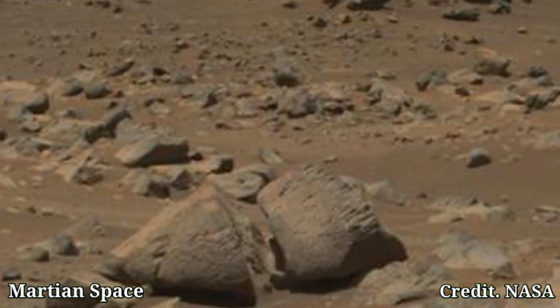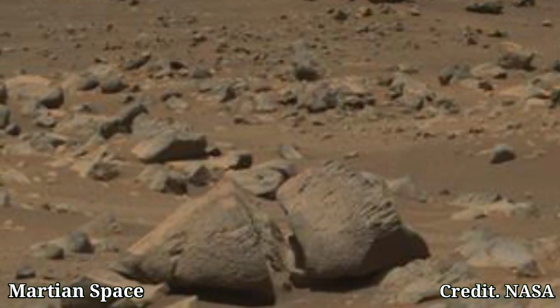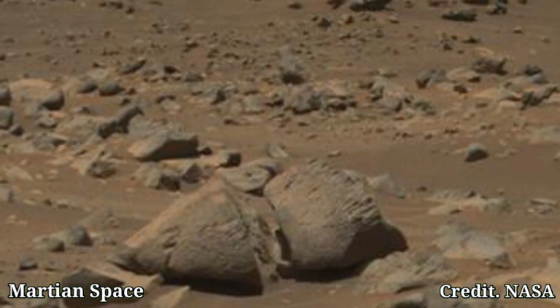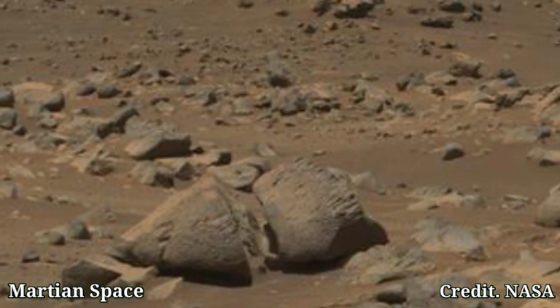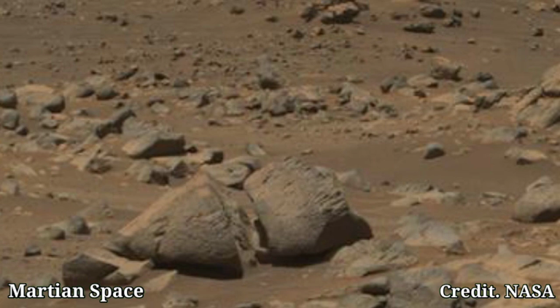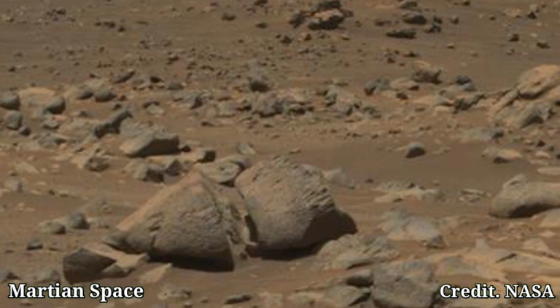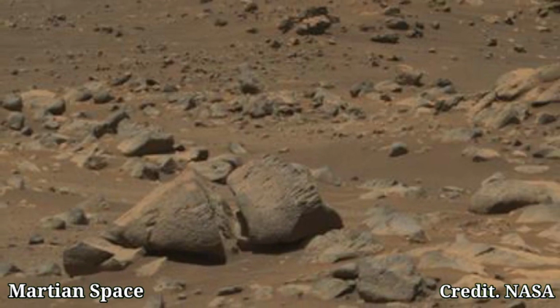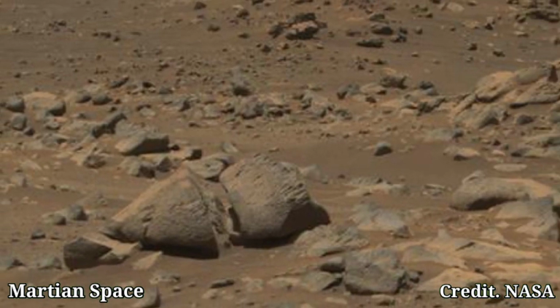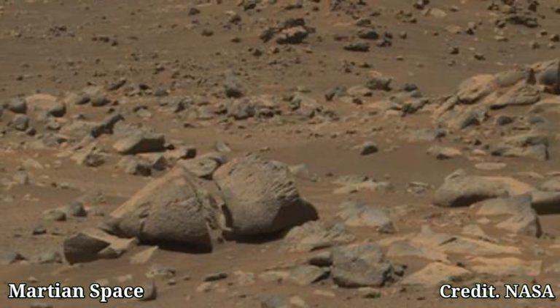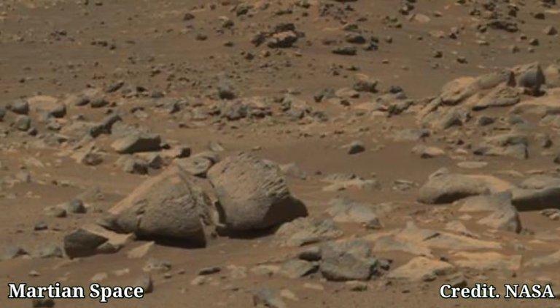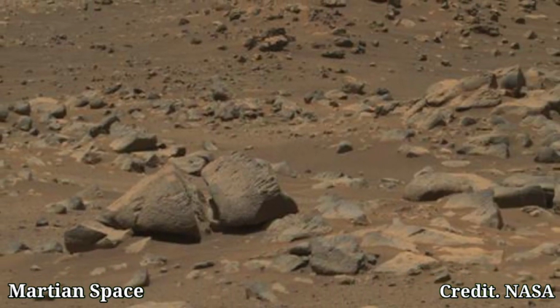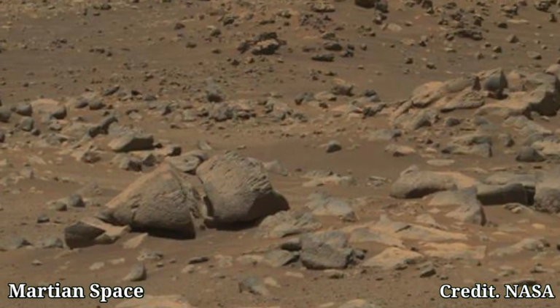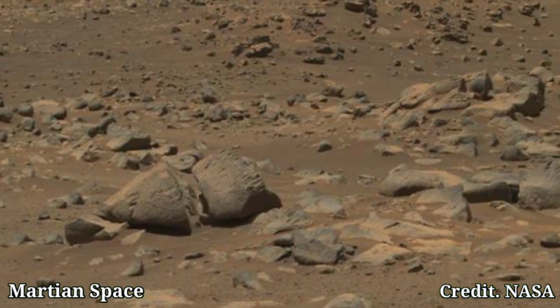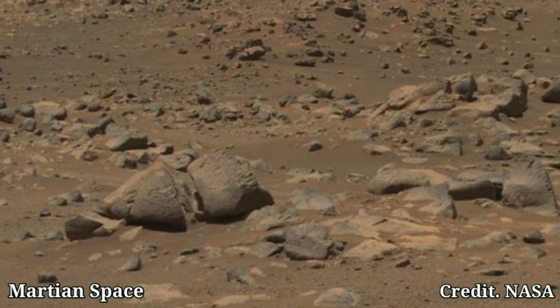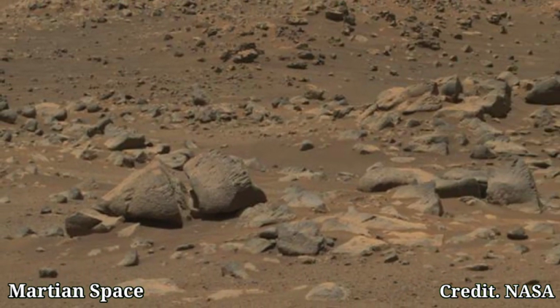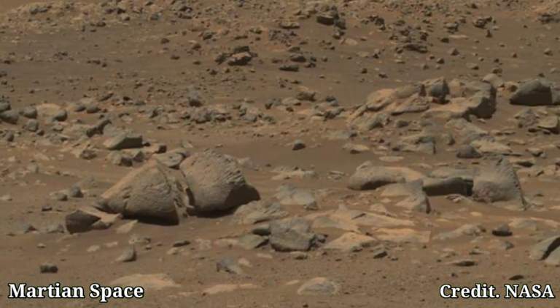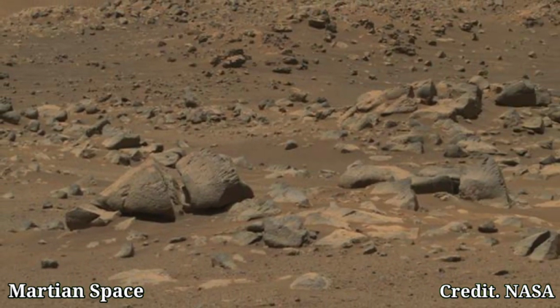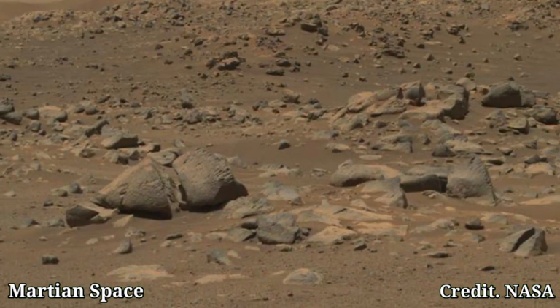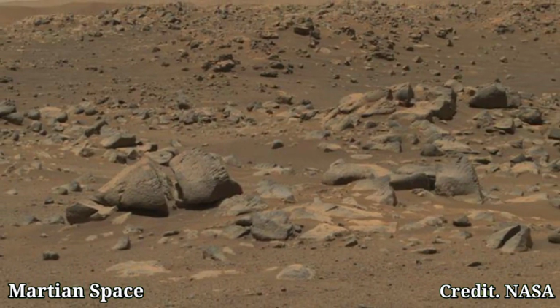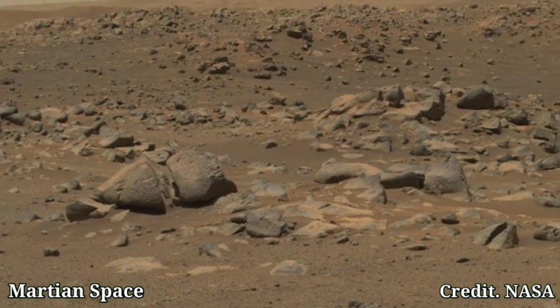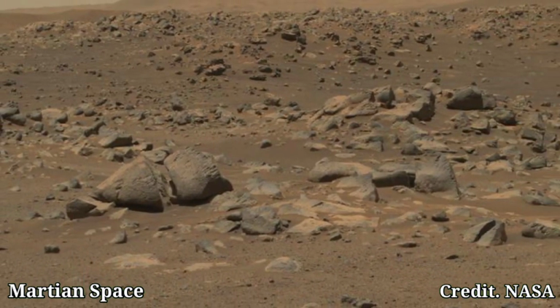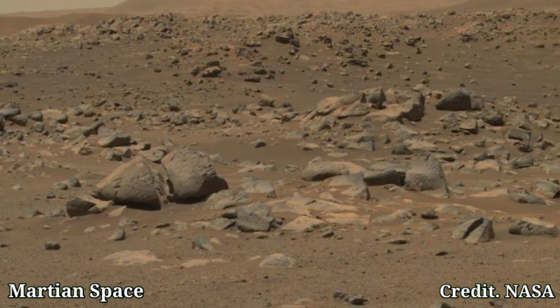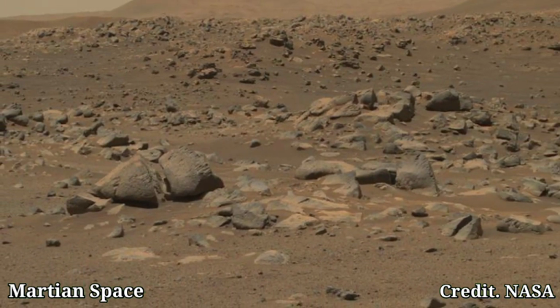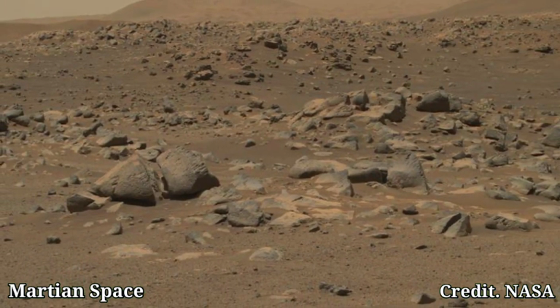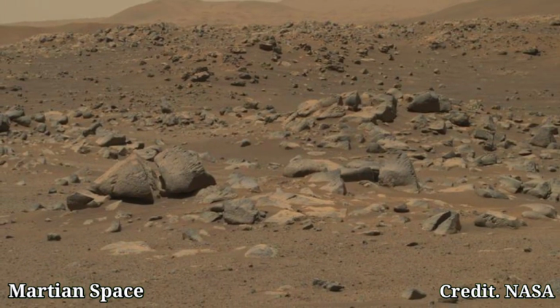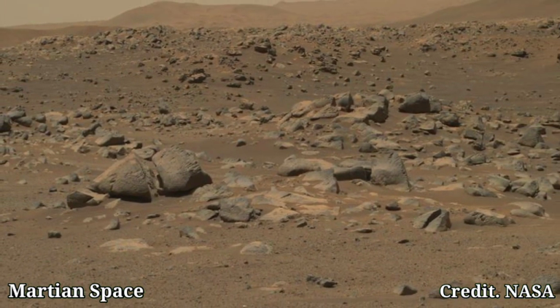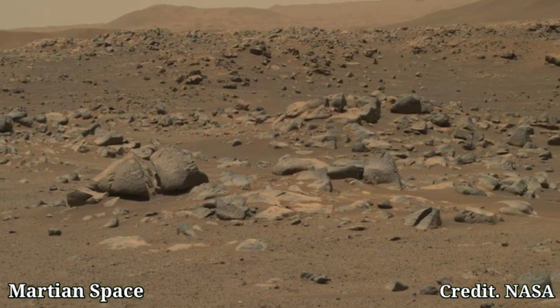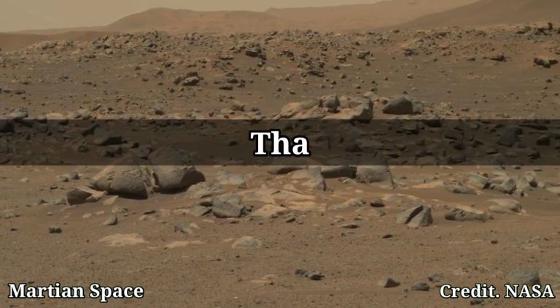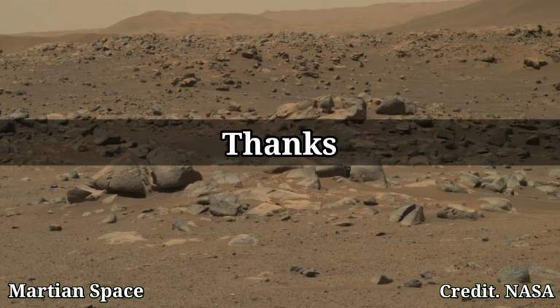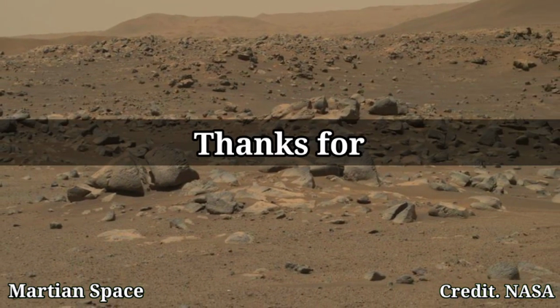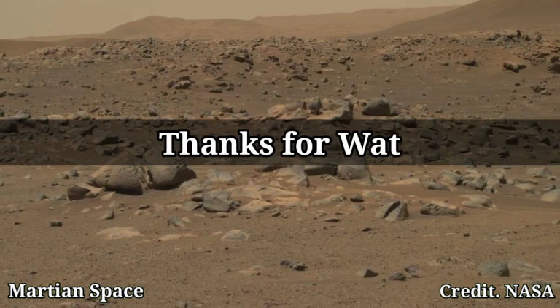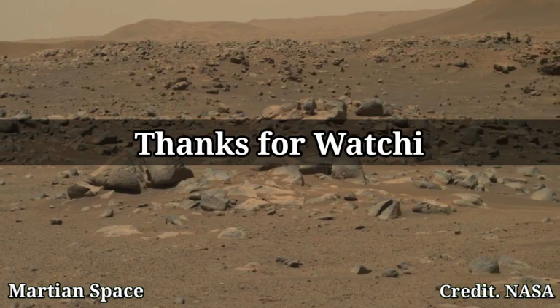Stay tuned for more Martian Marvels. Thanks for watching.